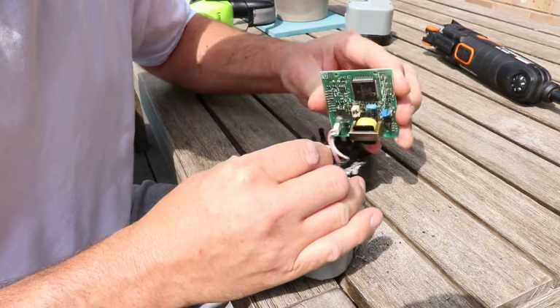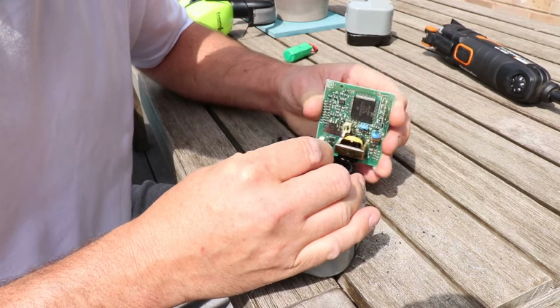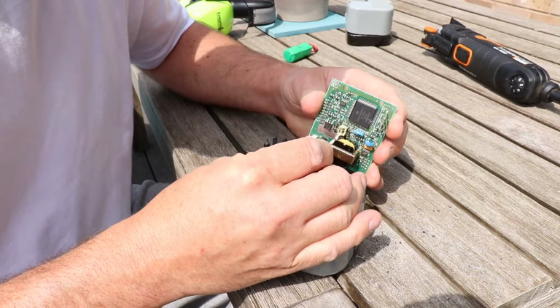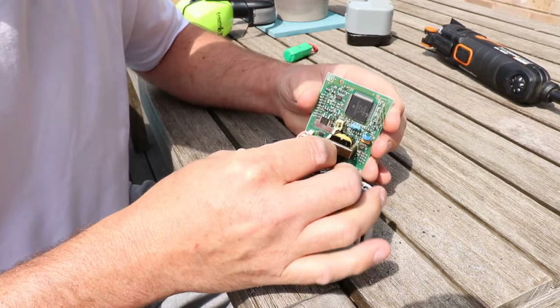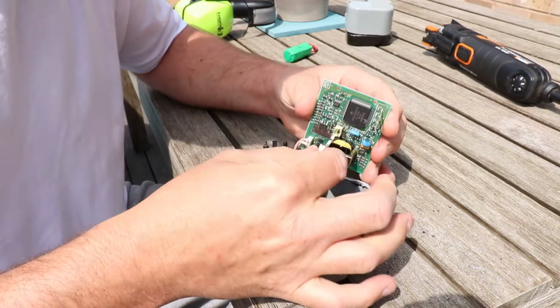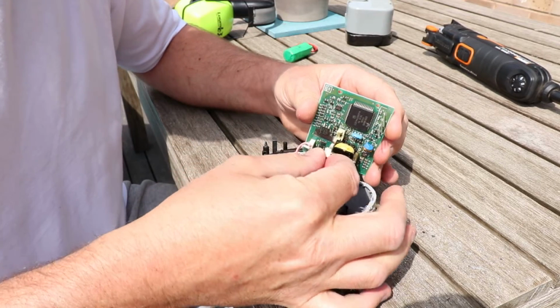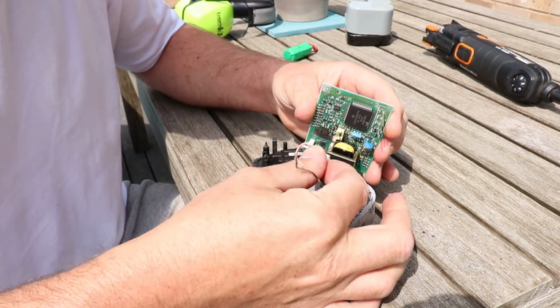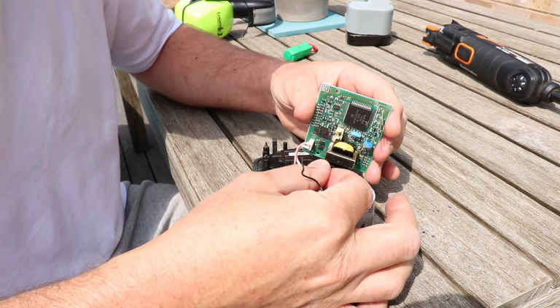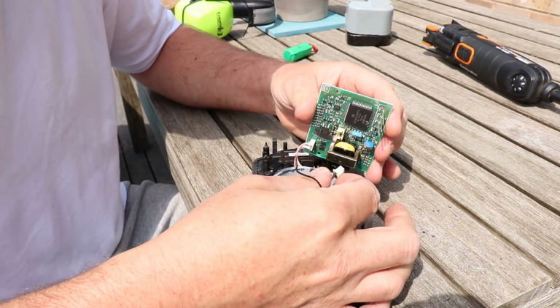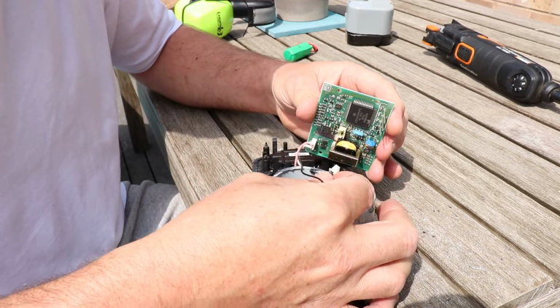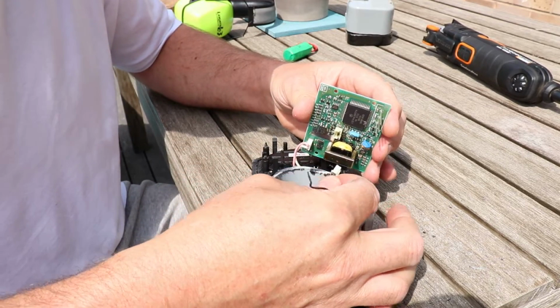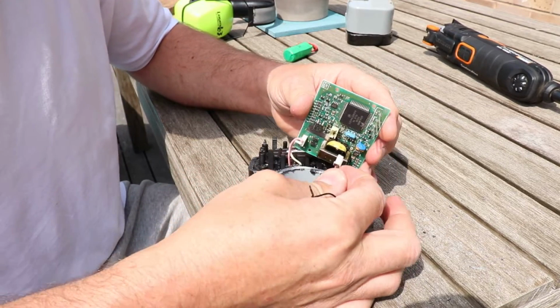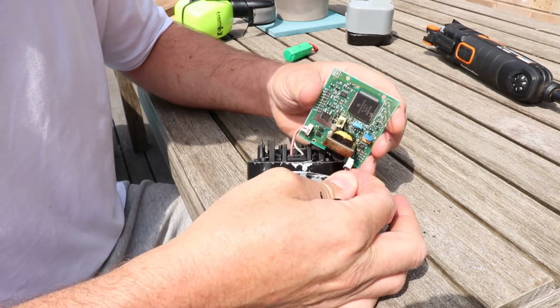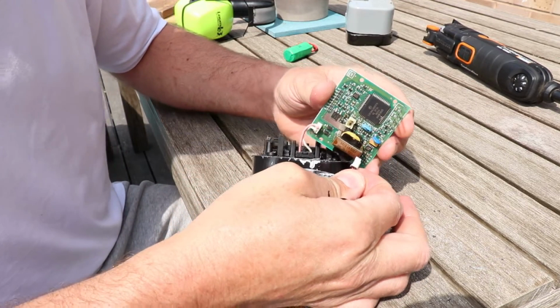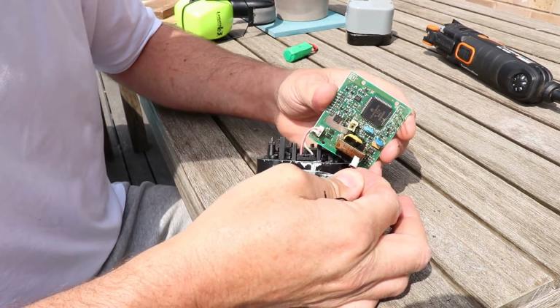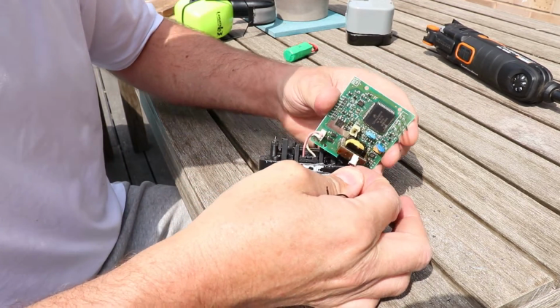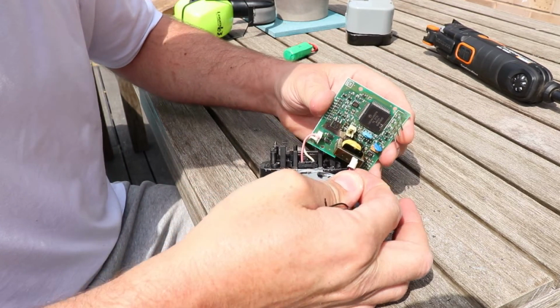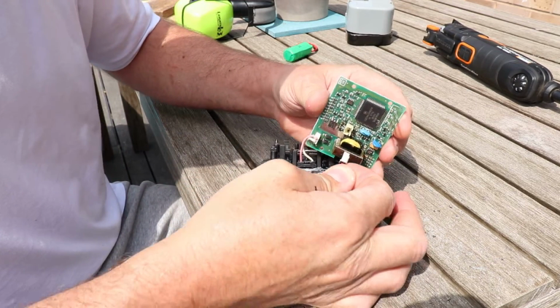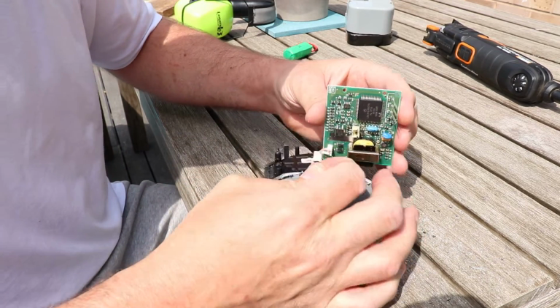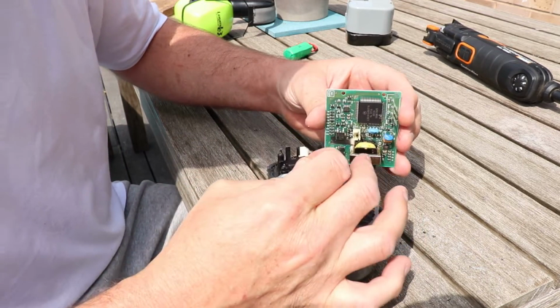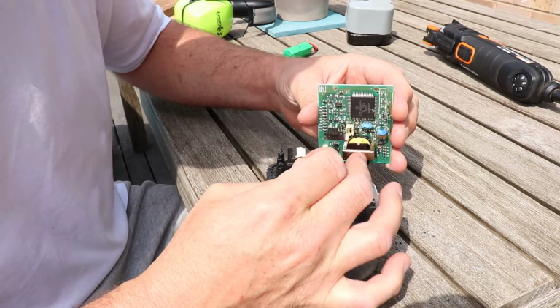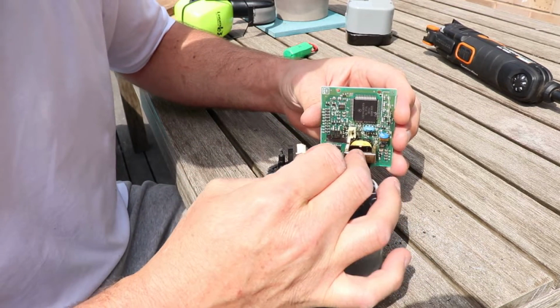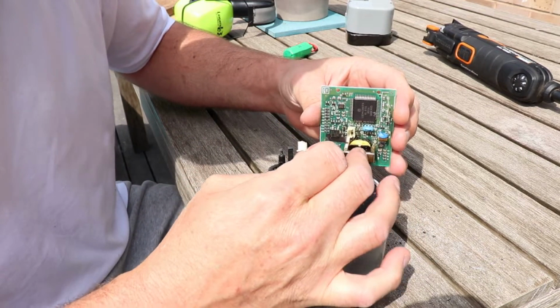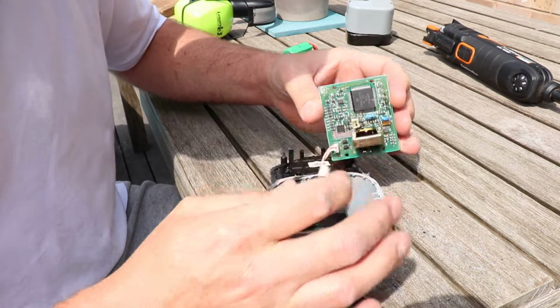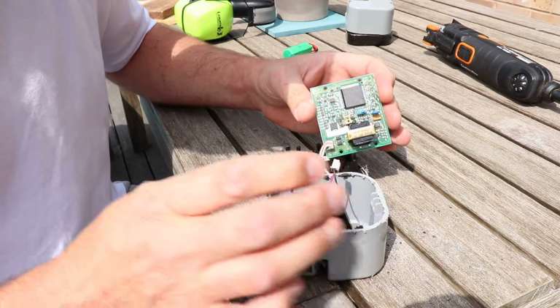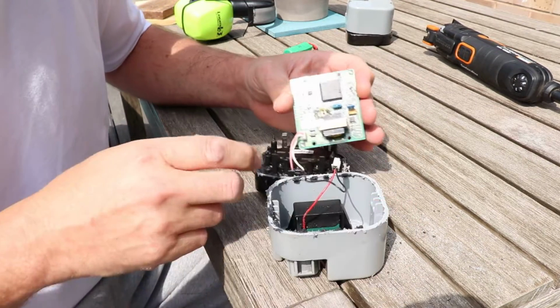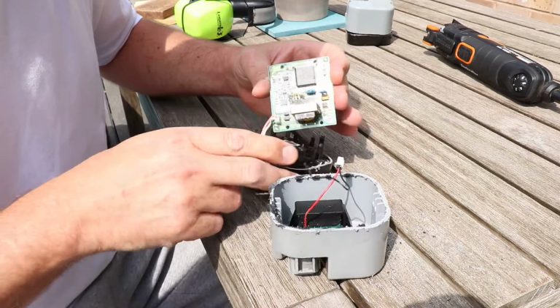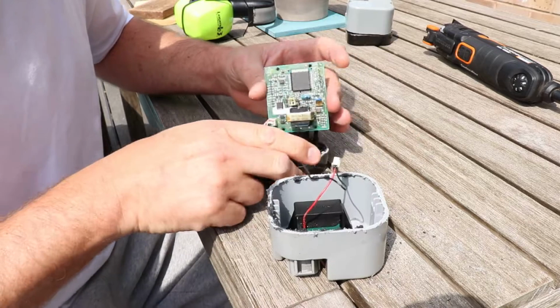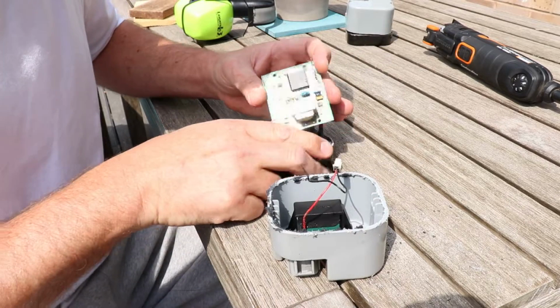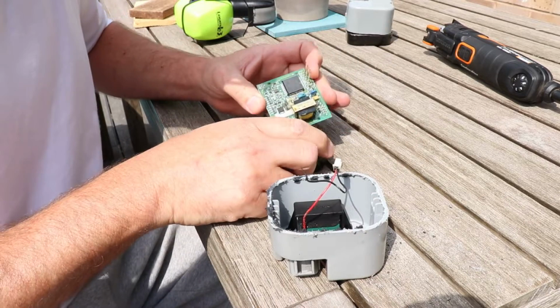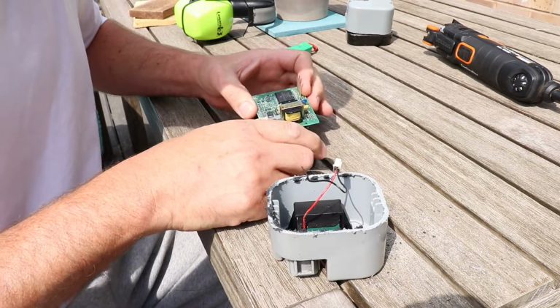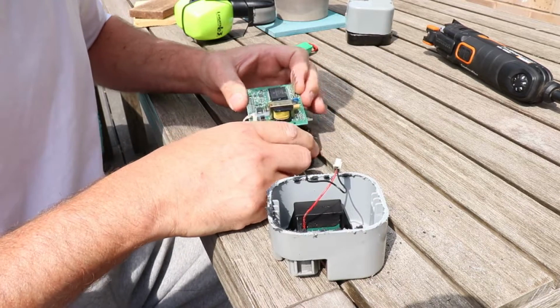So unplug the battery. The positive is closest to the transformer, if you need to know that.